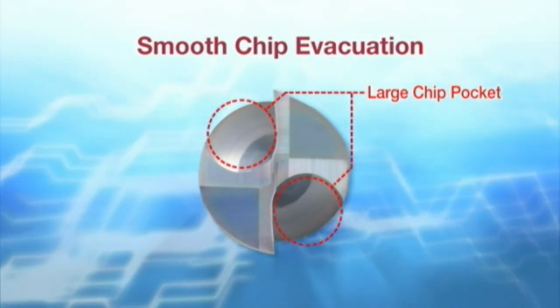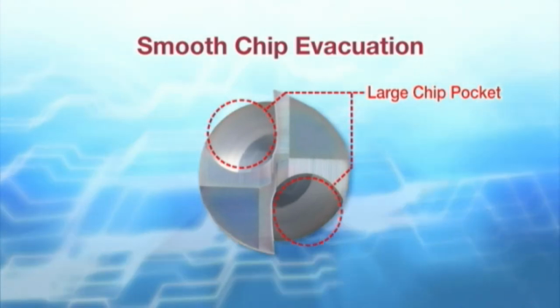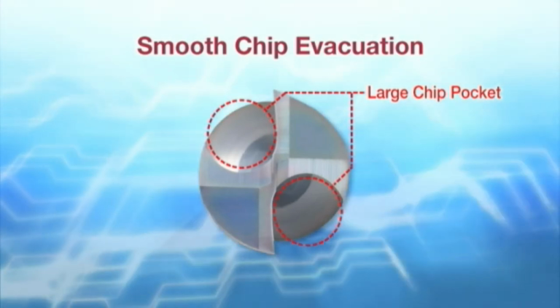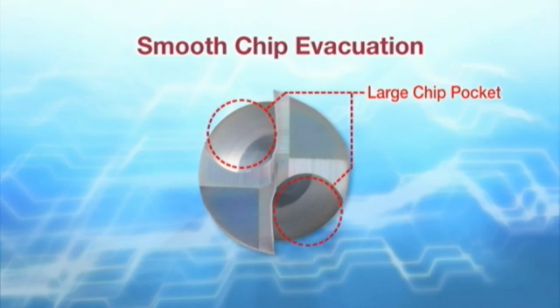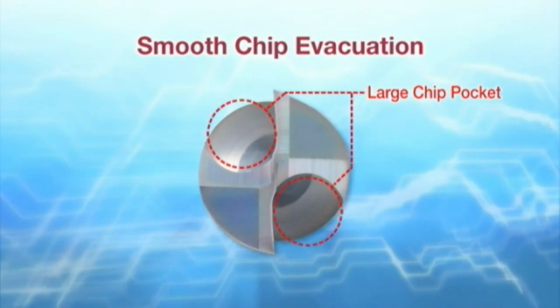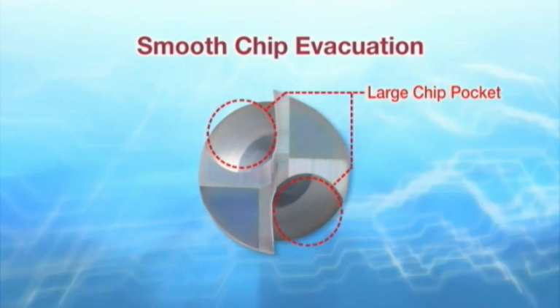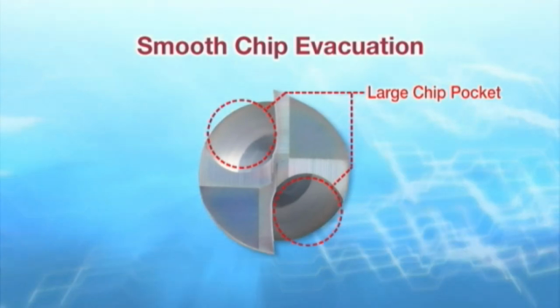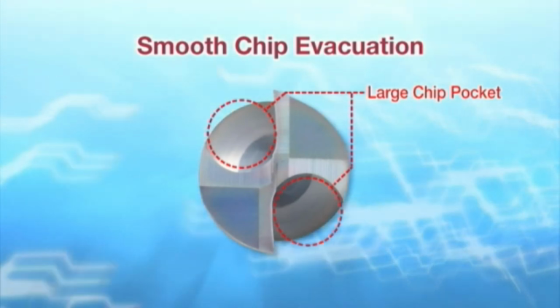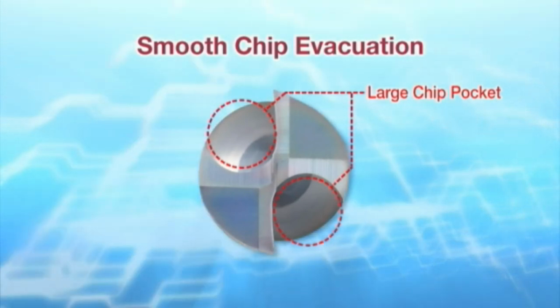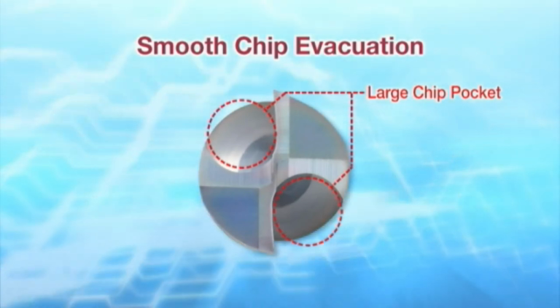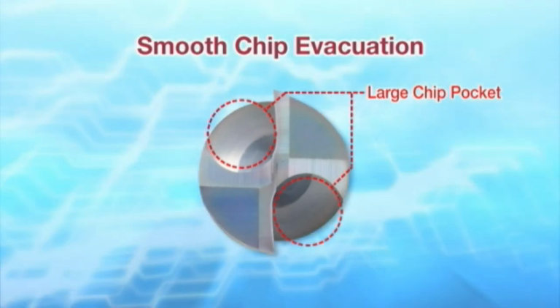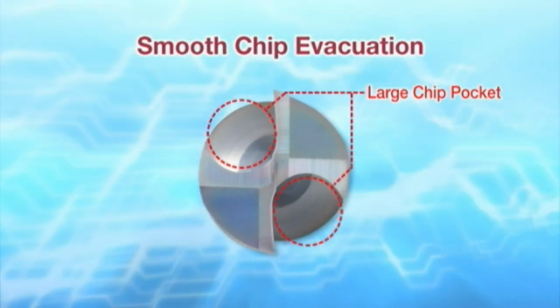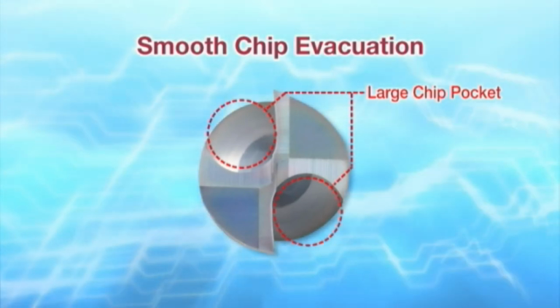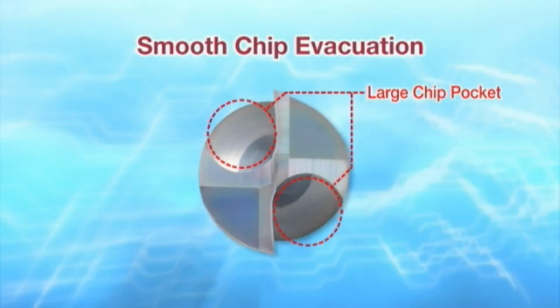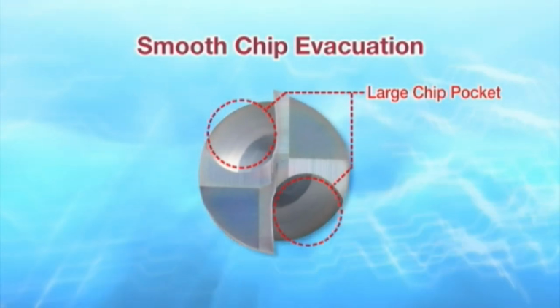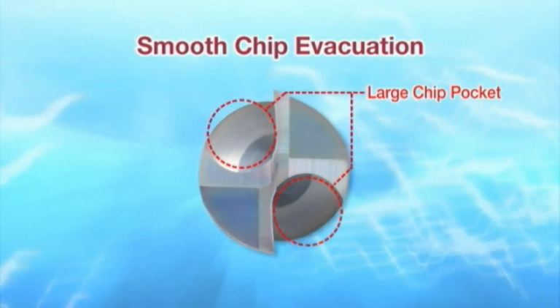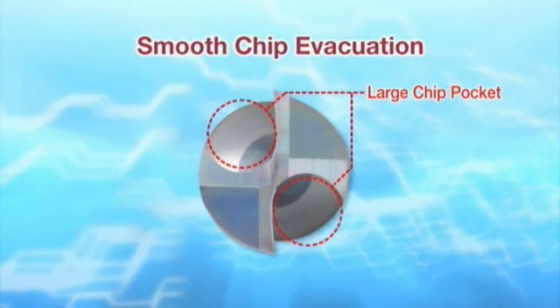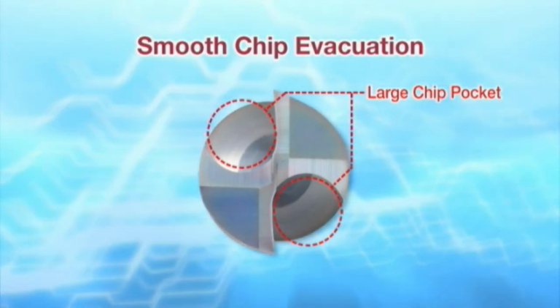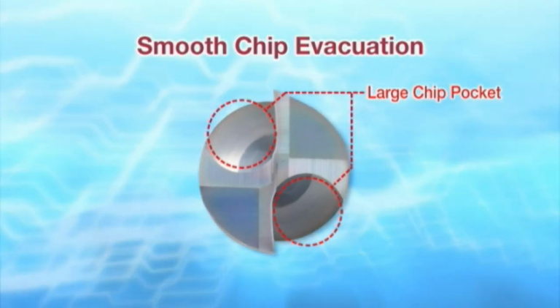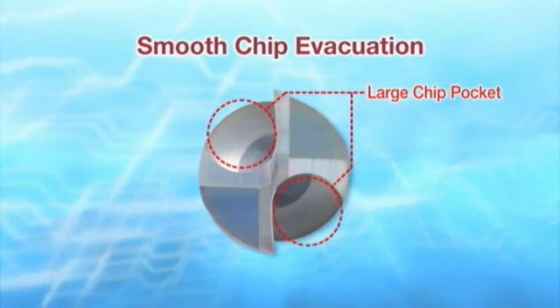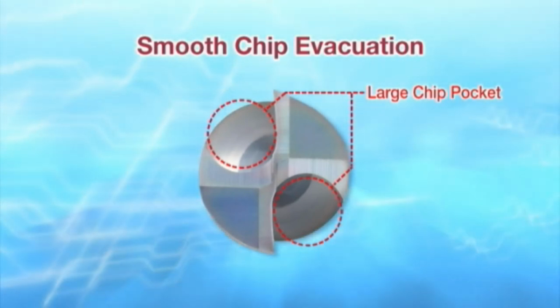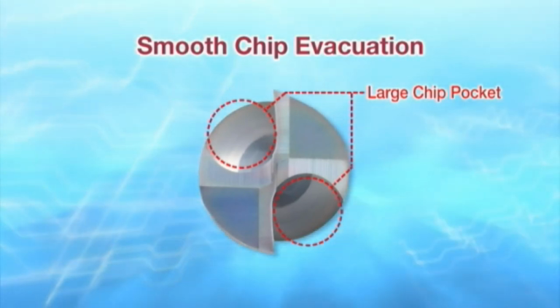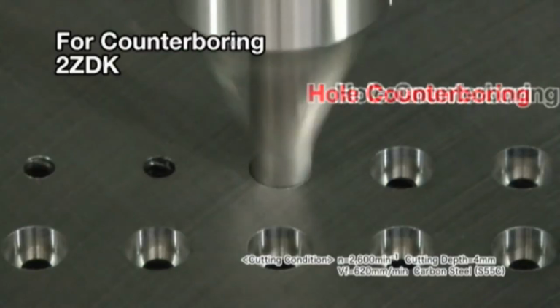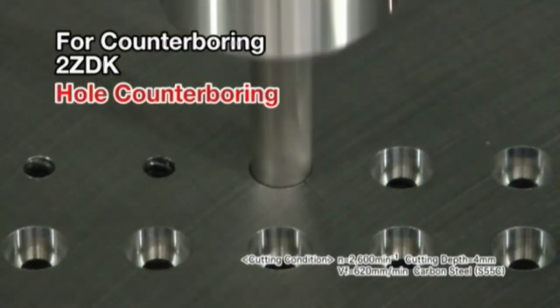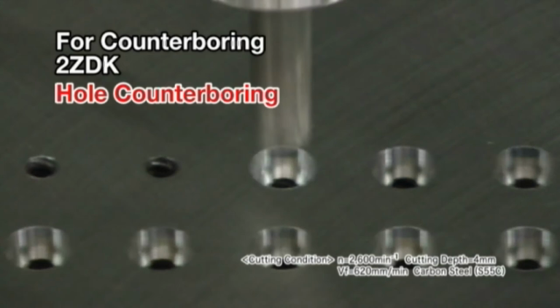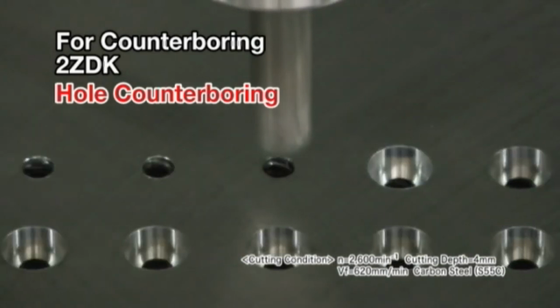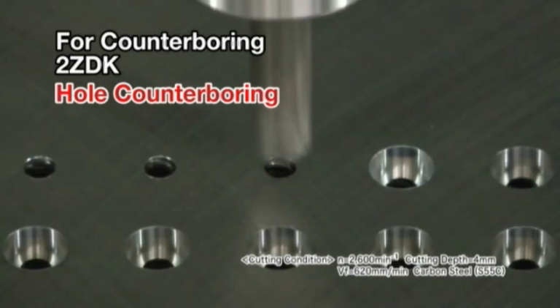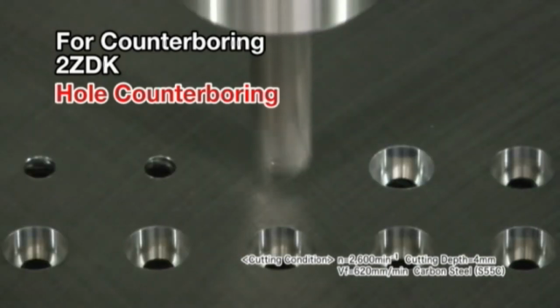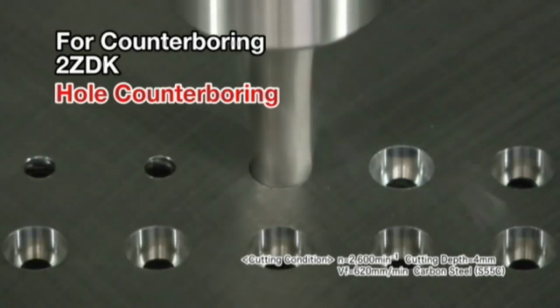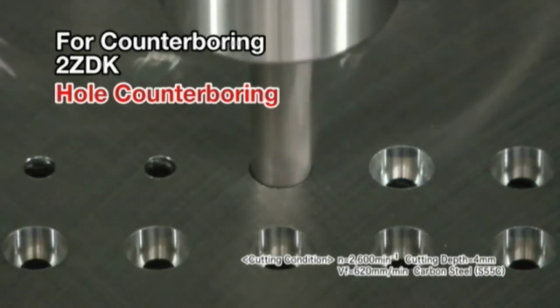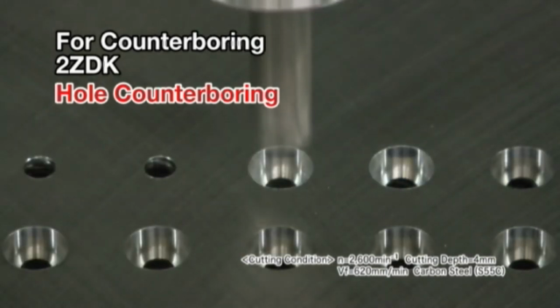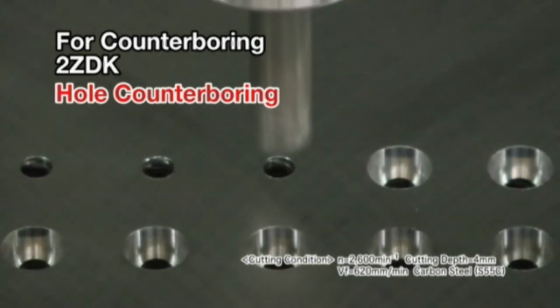Let's see the cutting performance of the 2ZDK solid end mill, starting with hole counter boring.